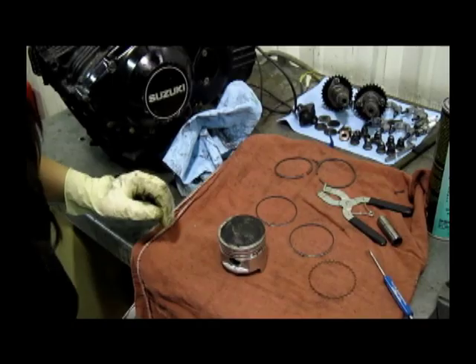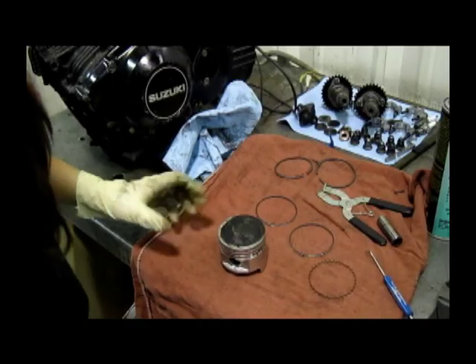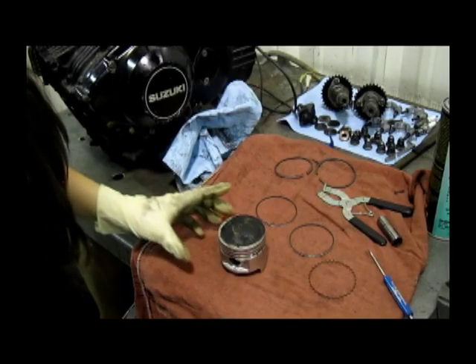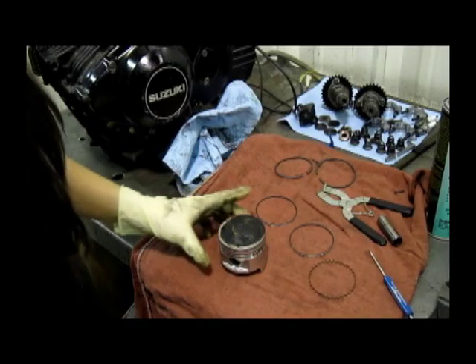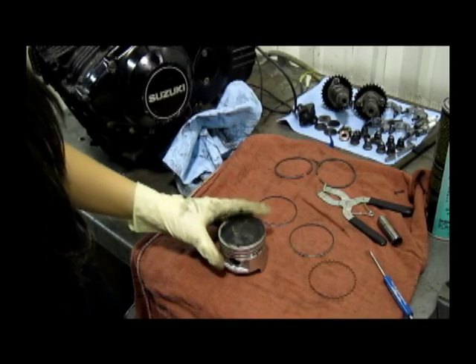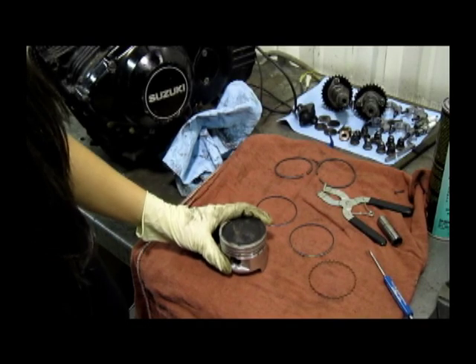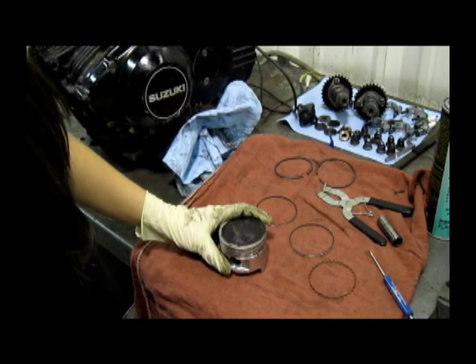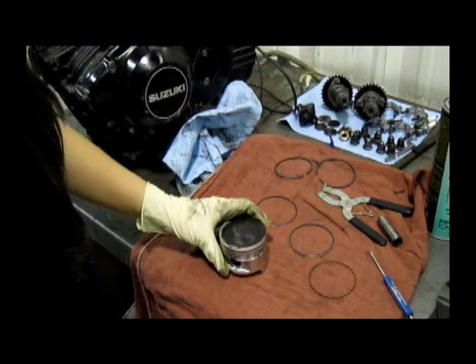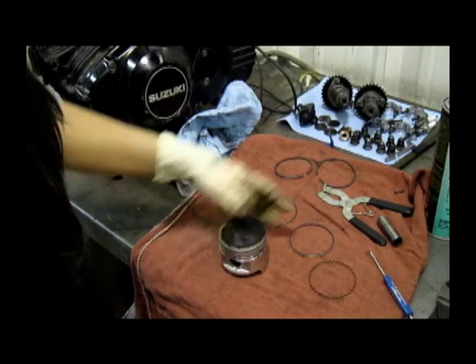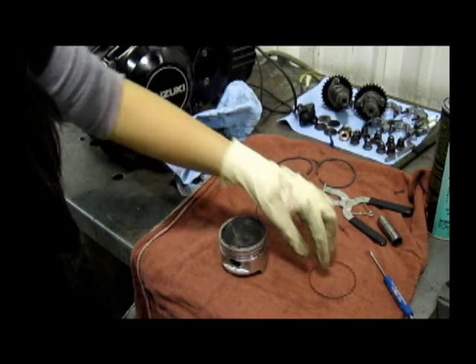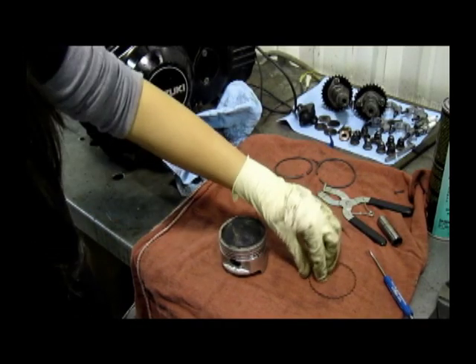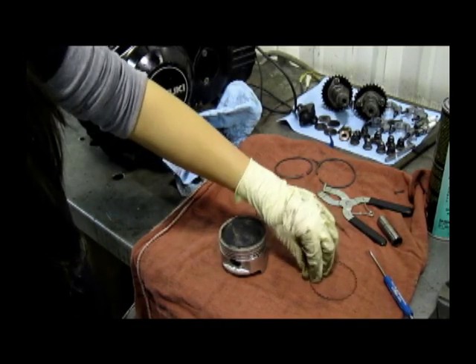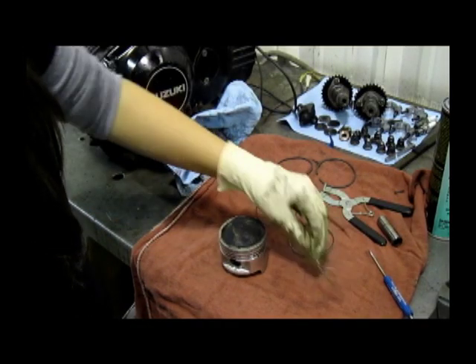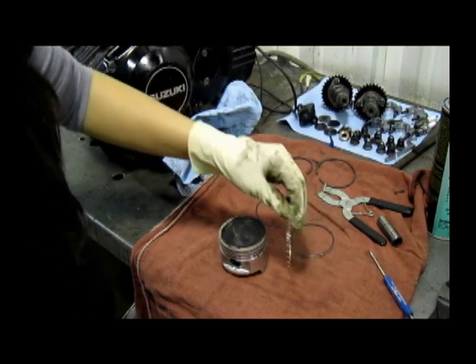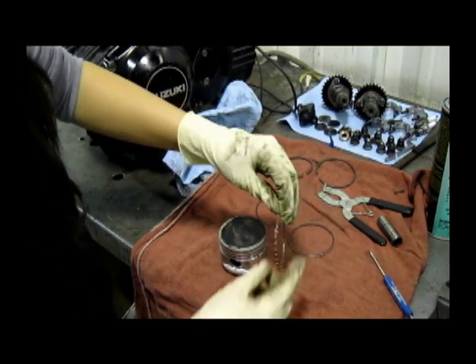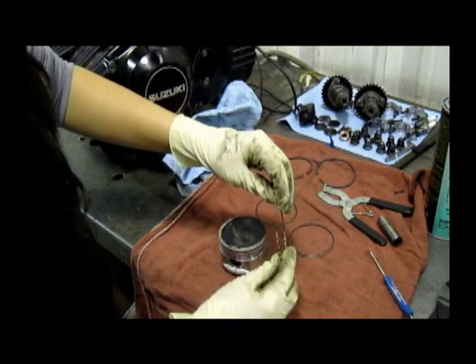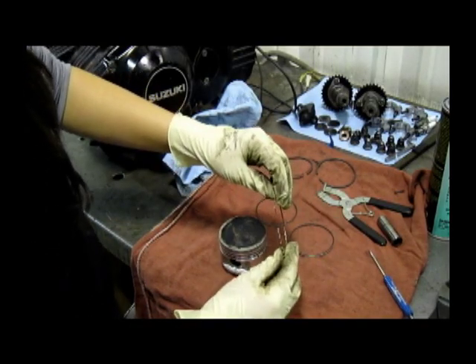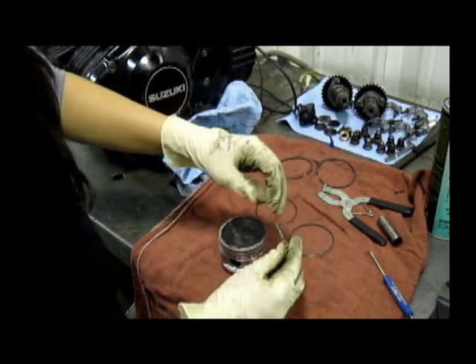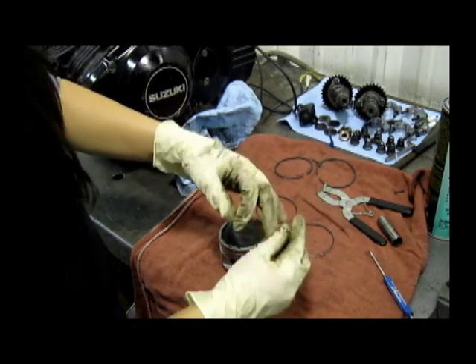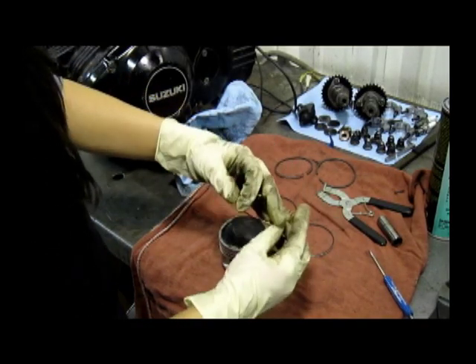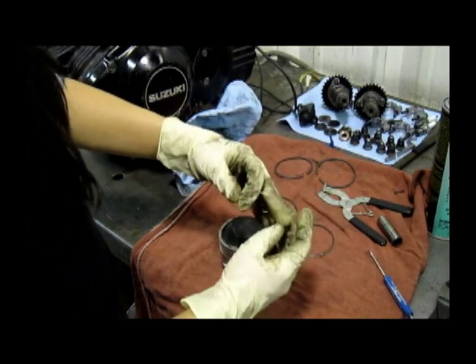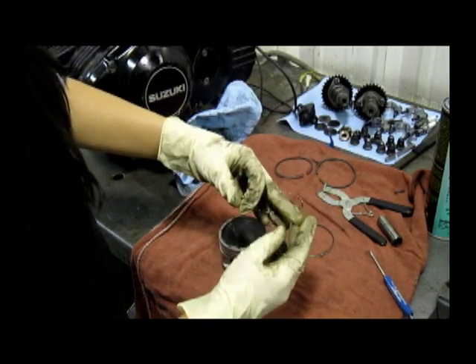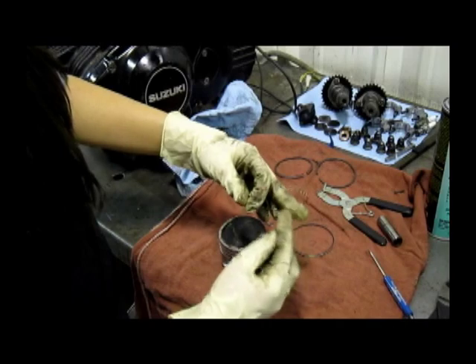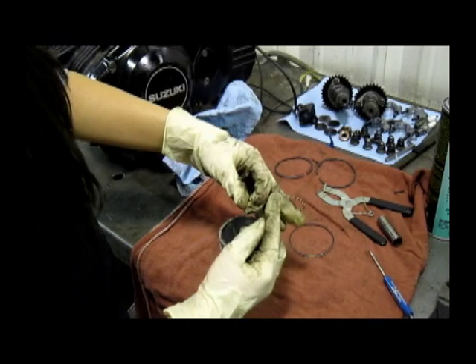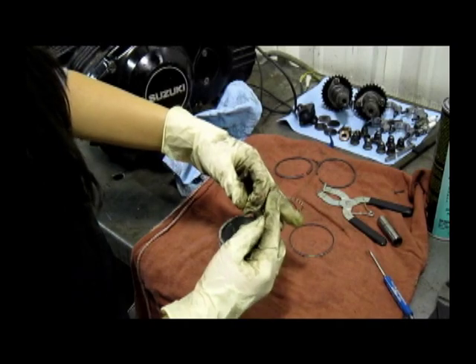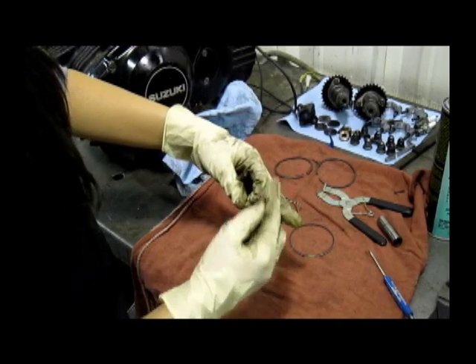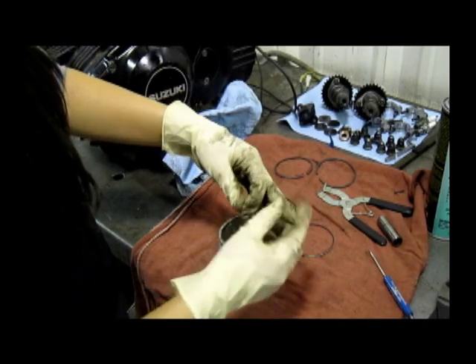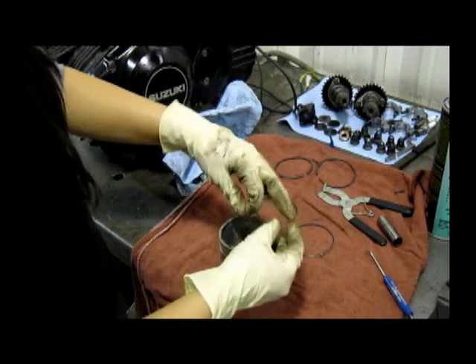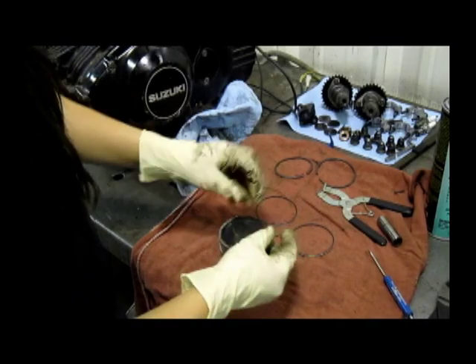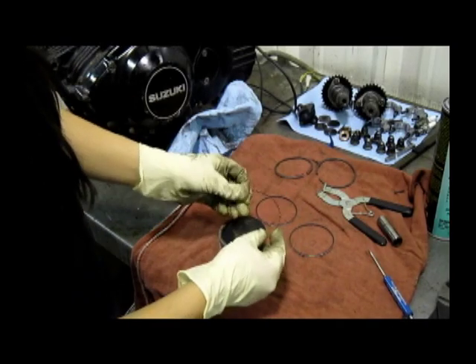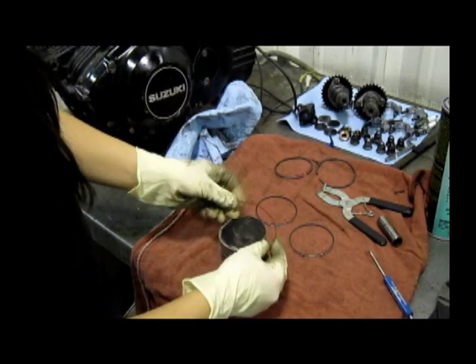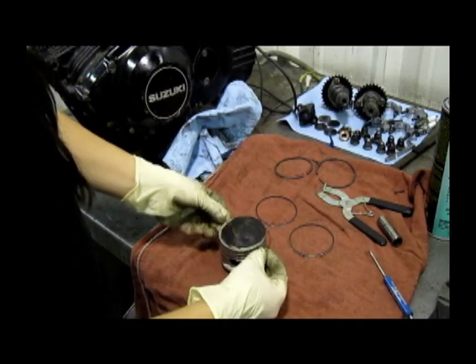We're going to start putting our oil rings on. We want to start with an expander and make sure that none of the gaps line up against each other.